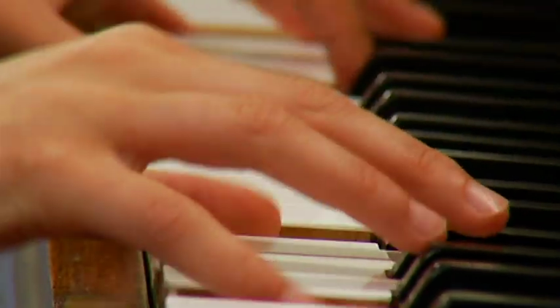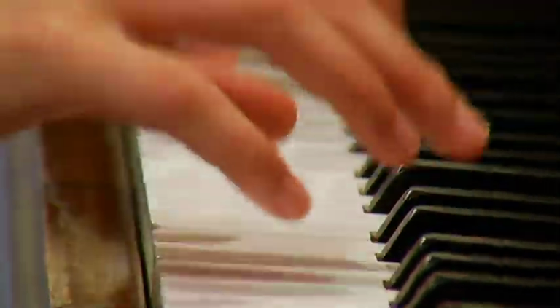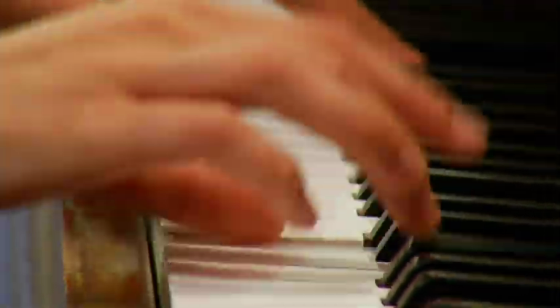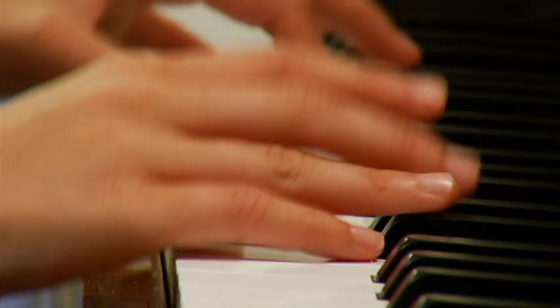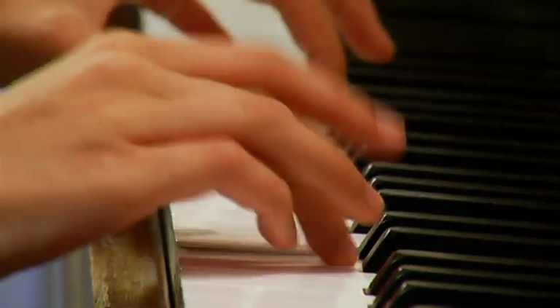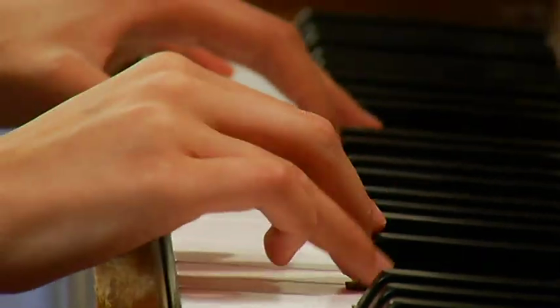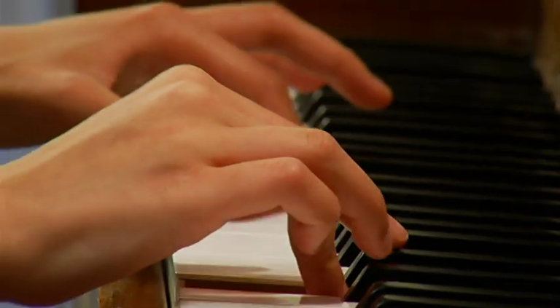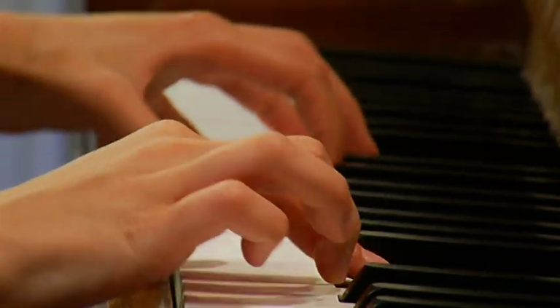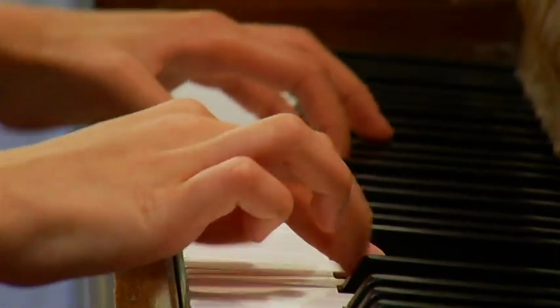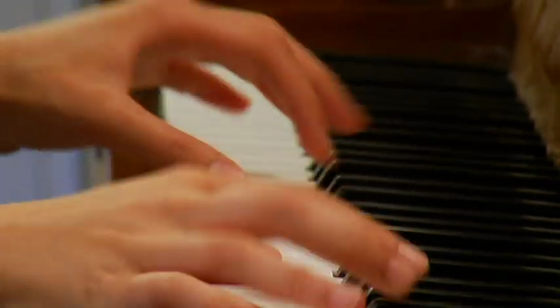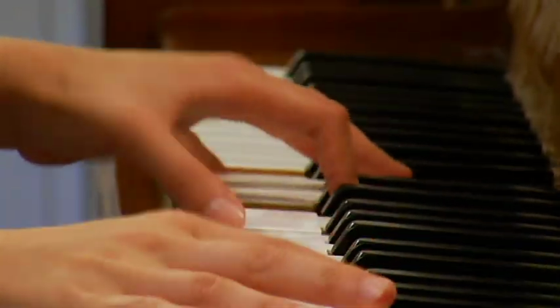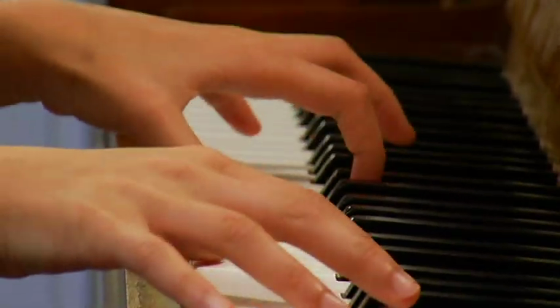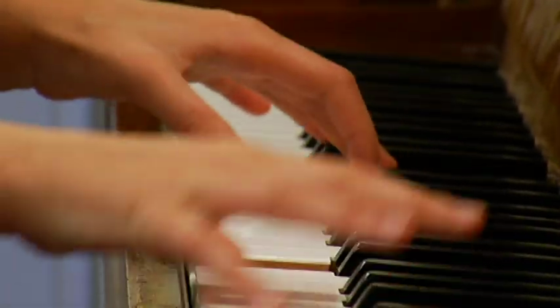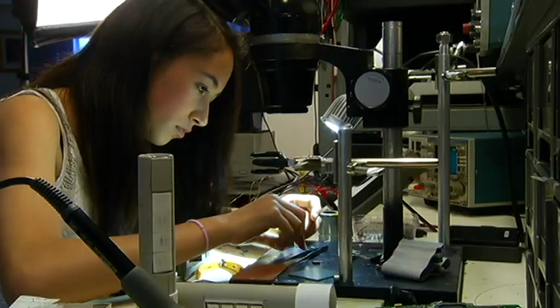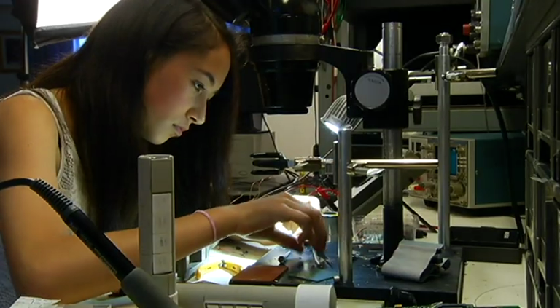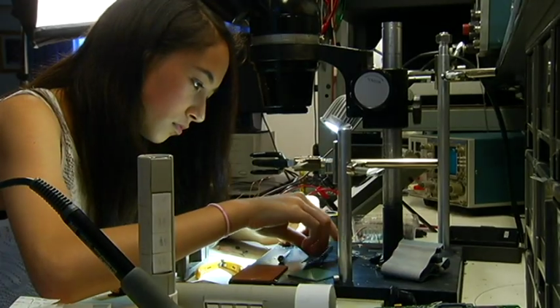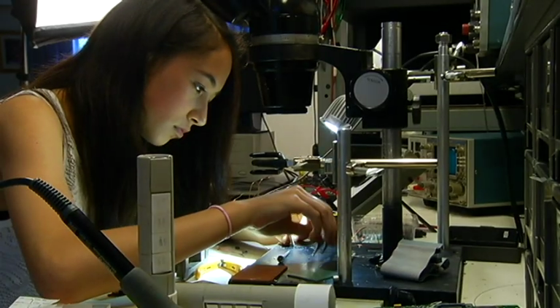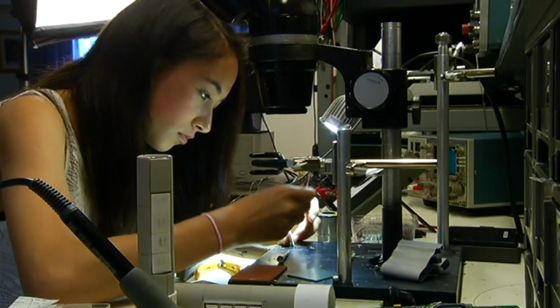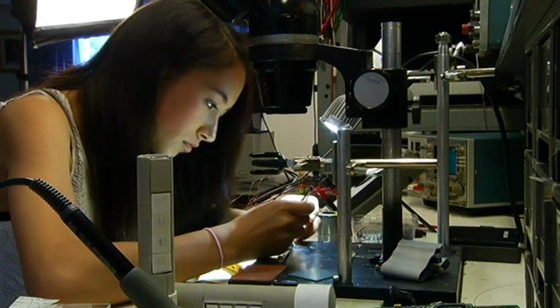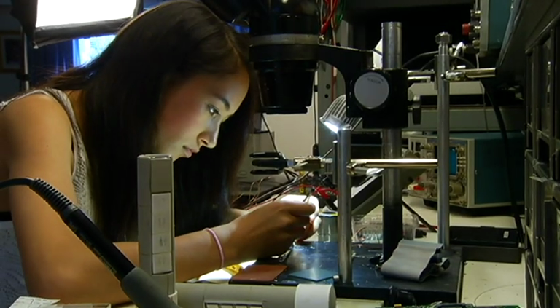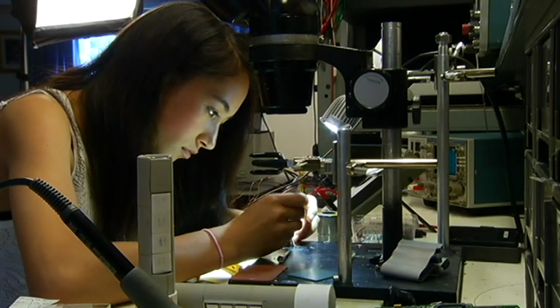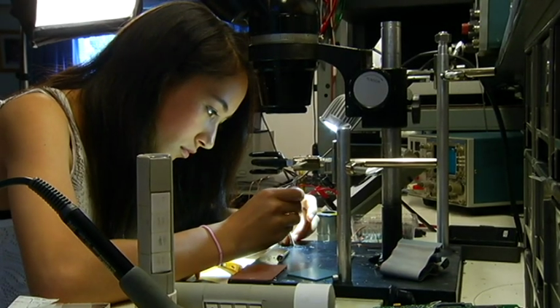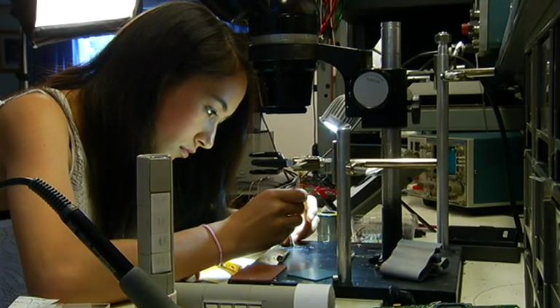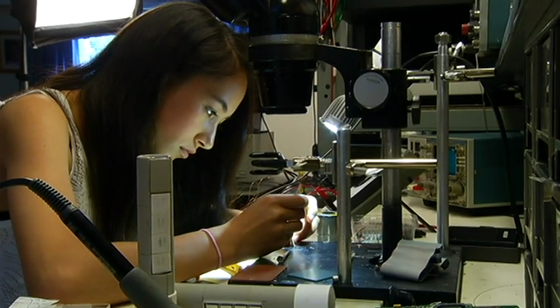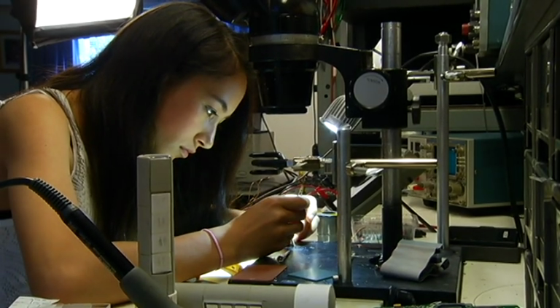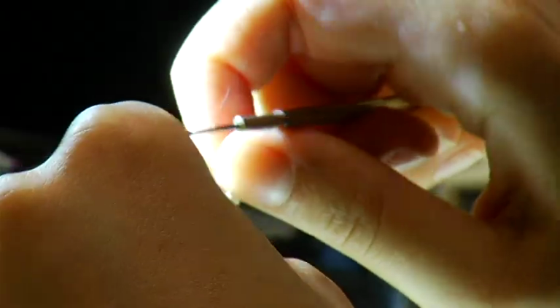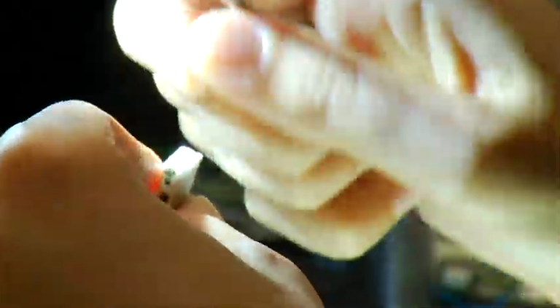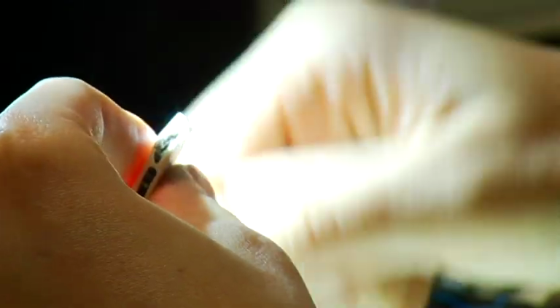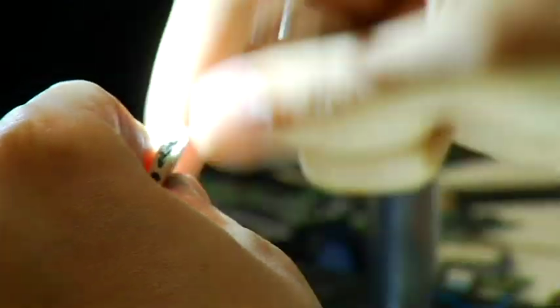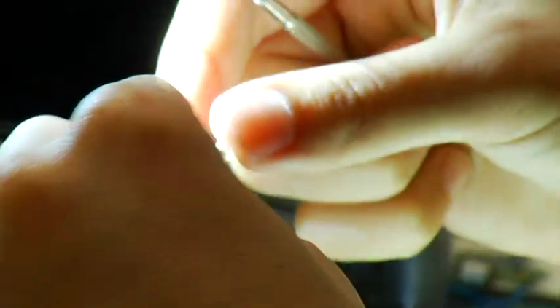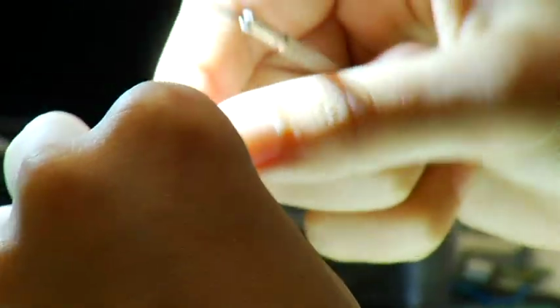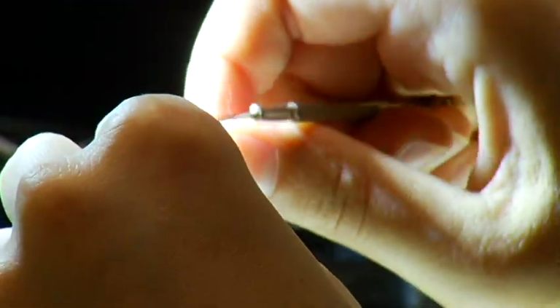When she's not making music, playing sports, or doing homework, this 15-year-old high school student's an inventor.